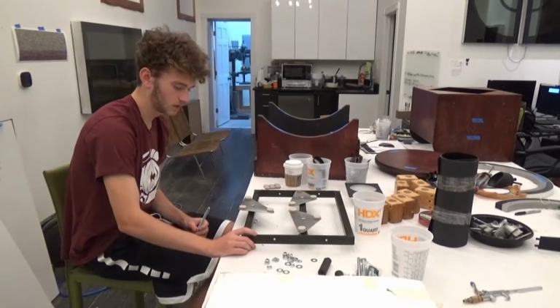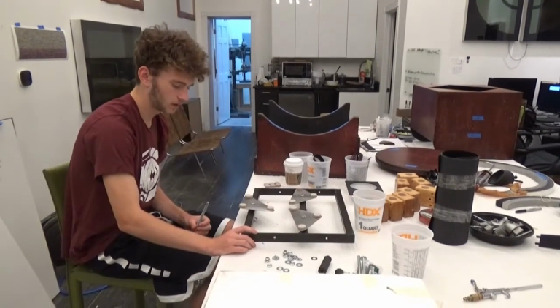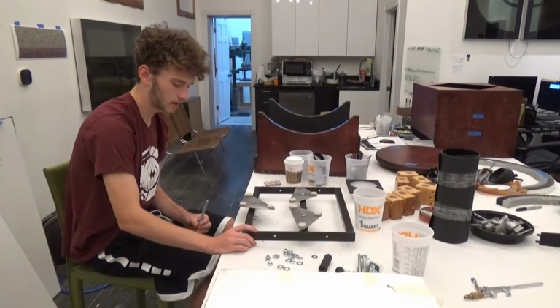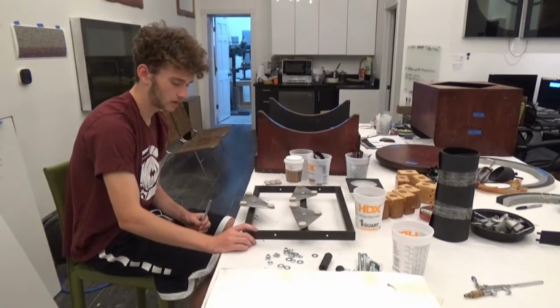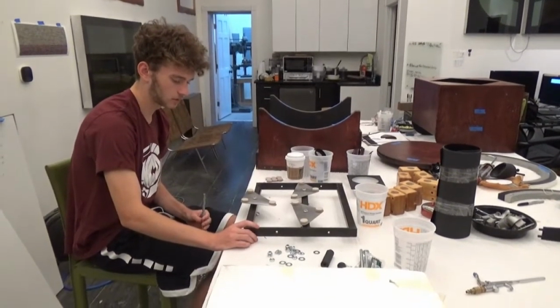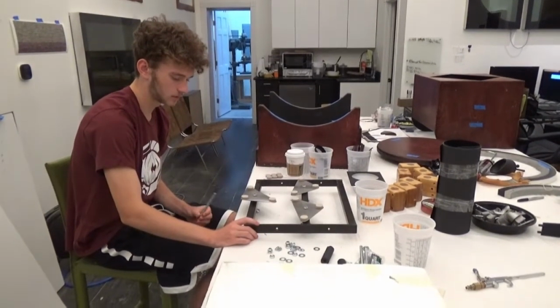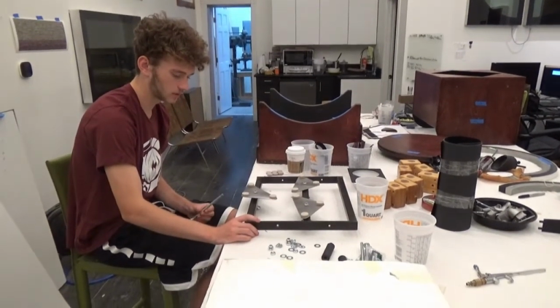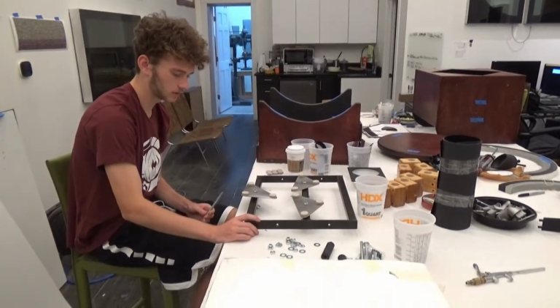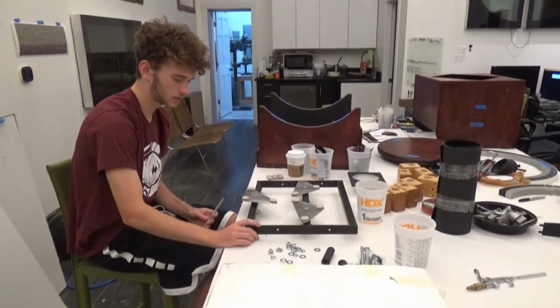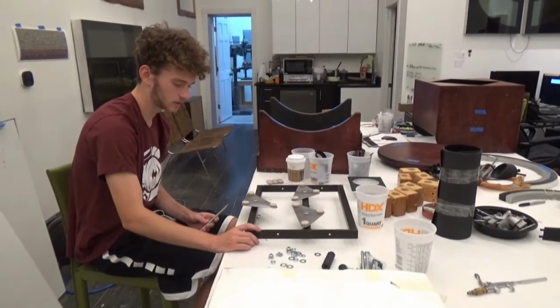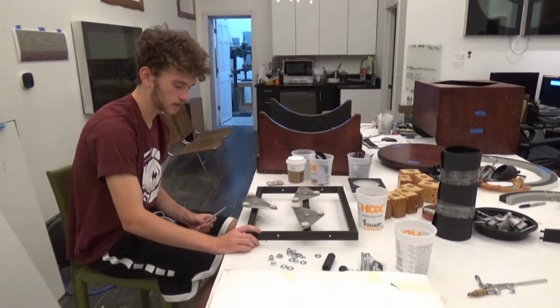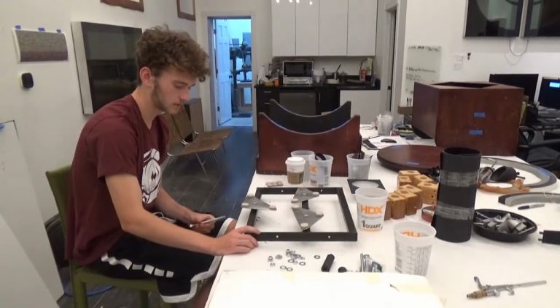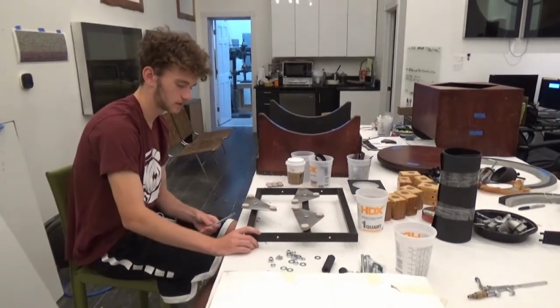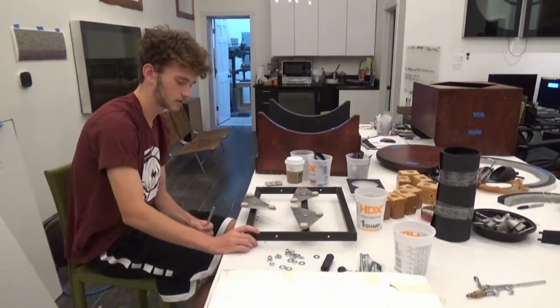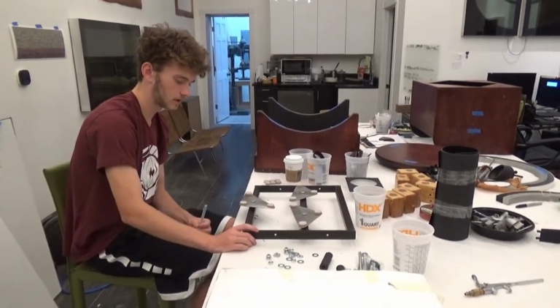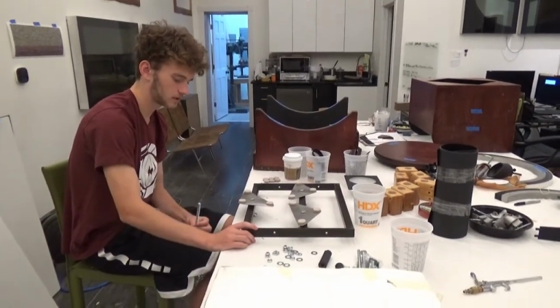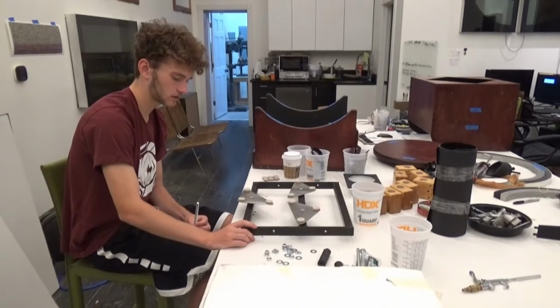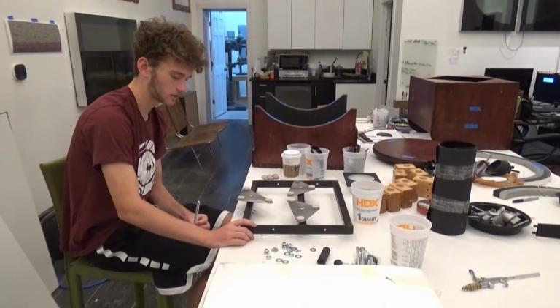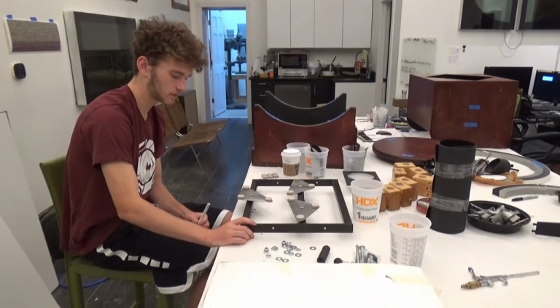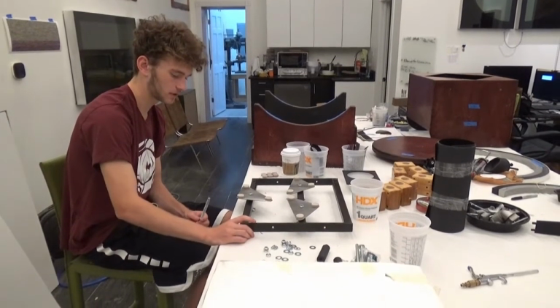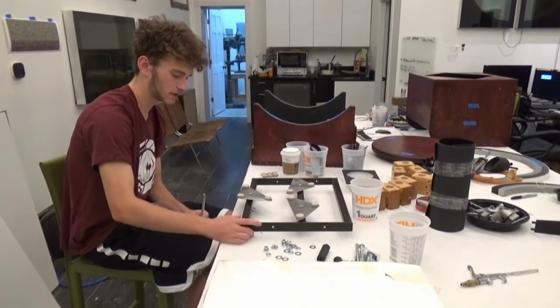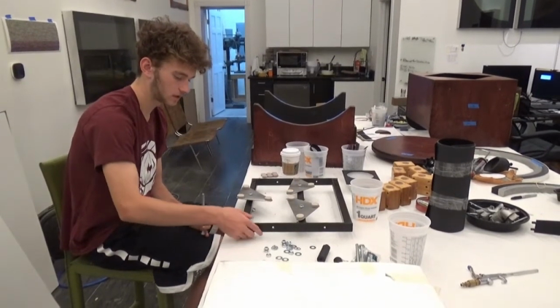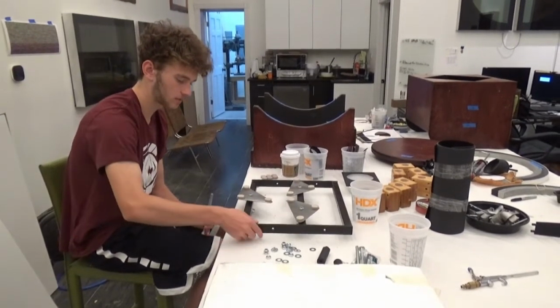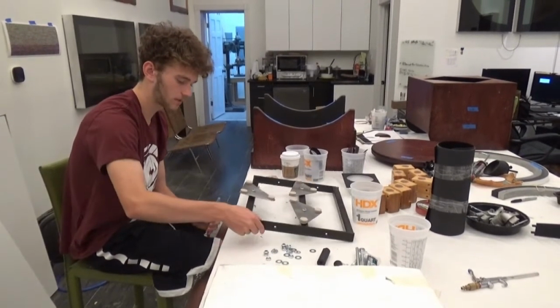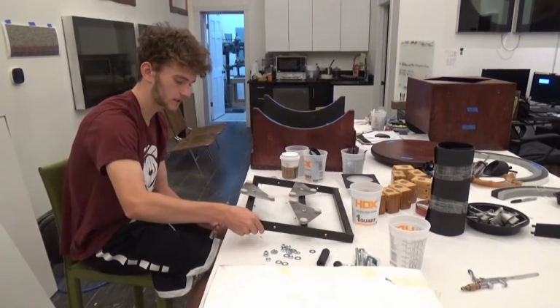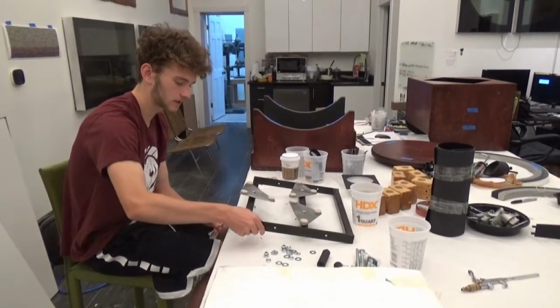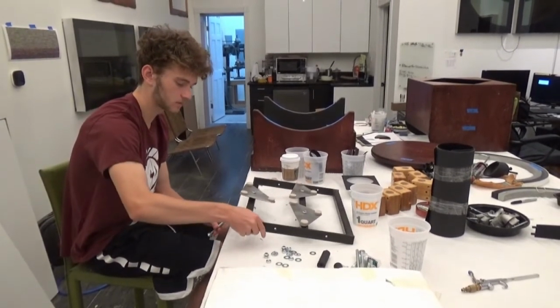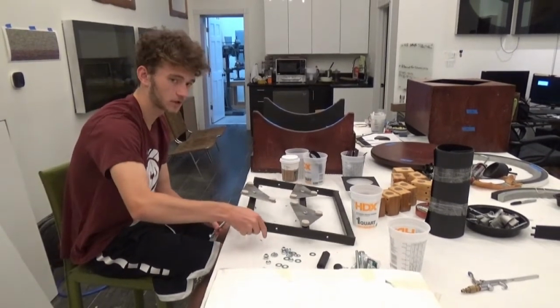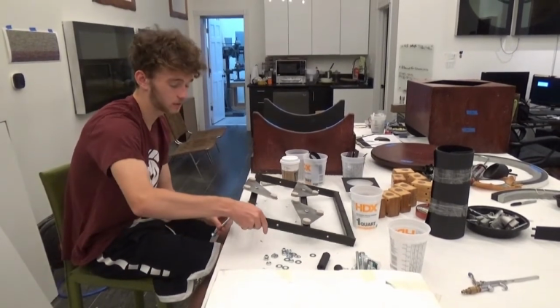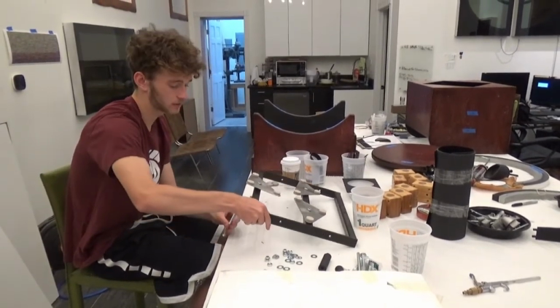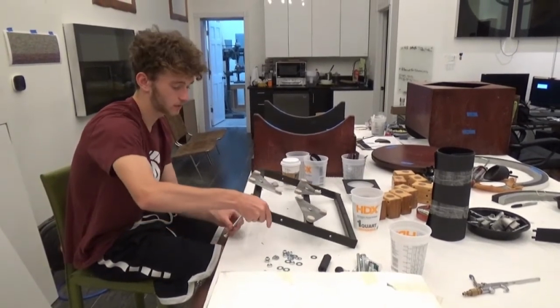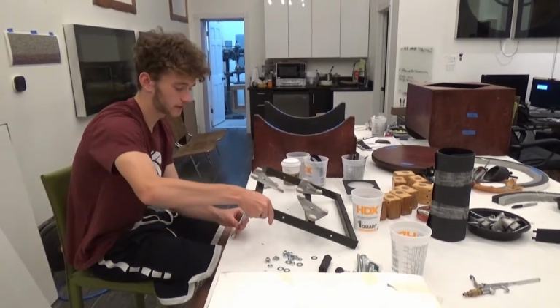Now I will install the cushion side pins. They make sure the mirror does not come off the sling, which I will install next.